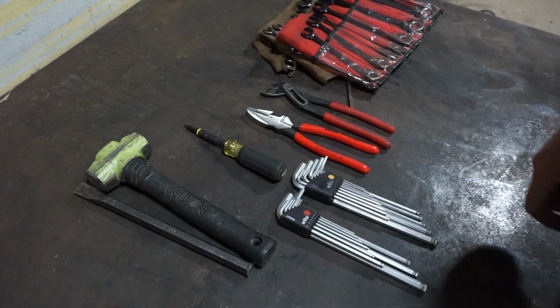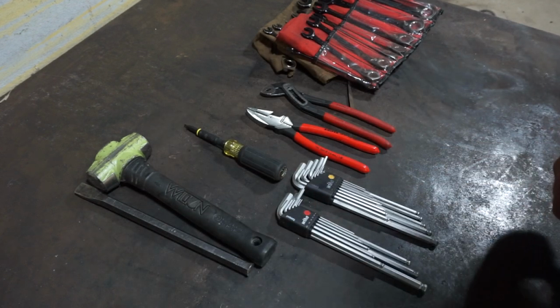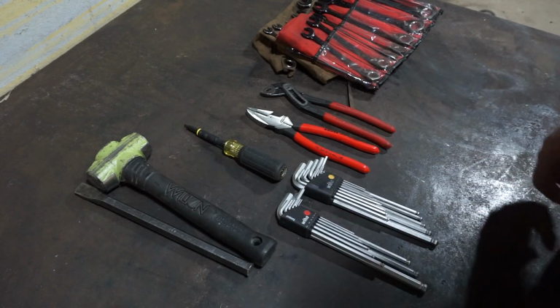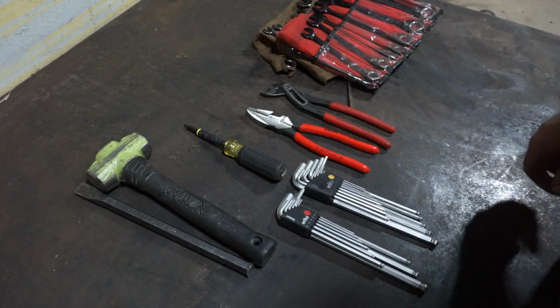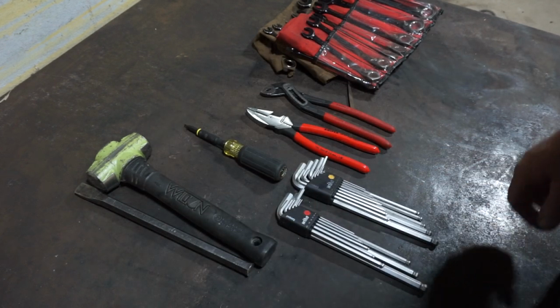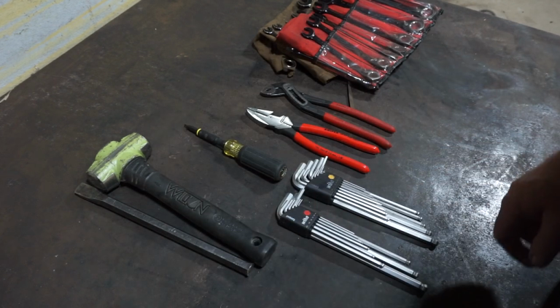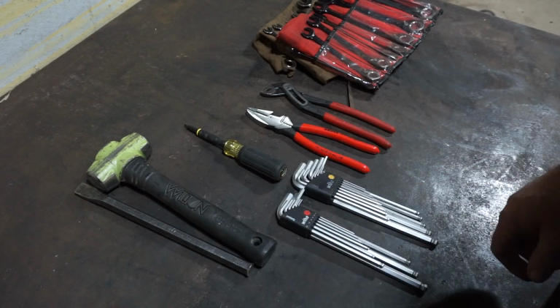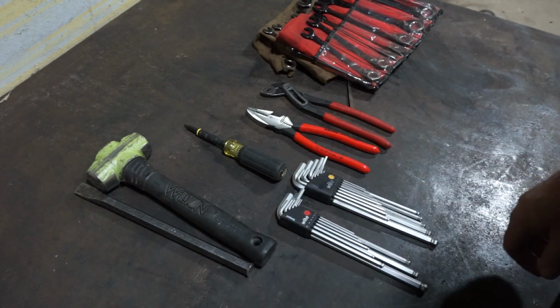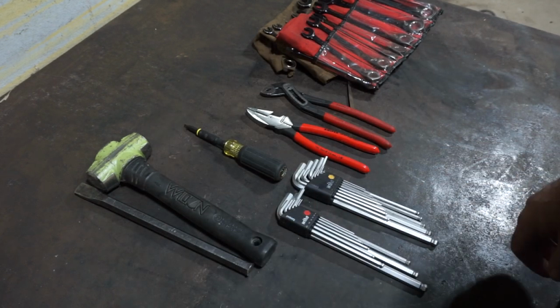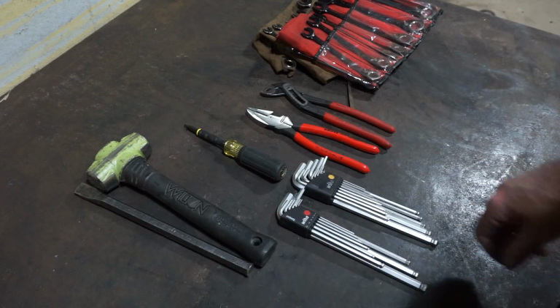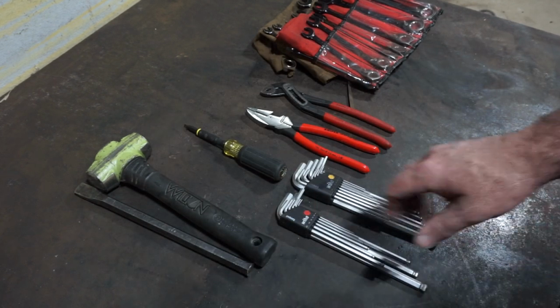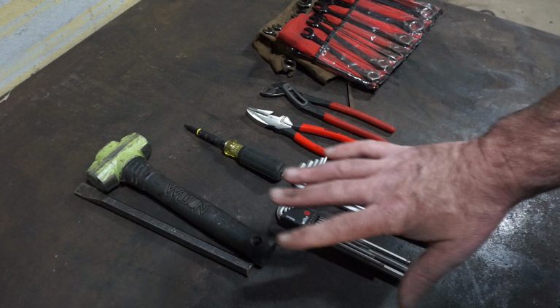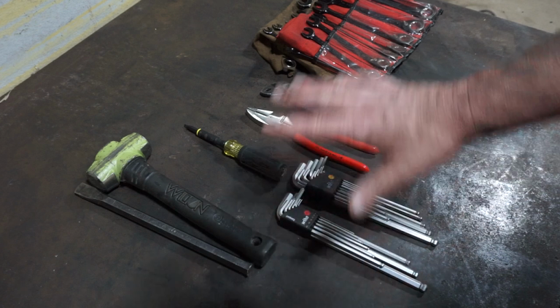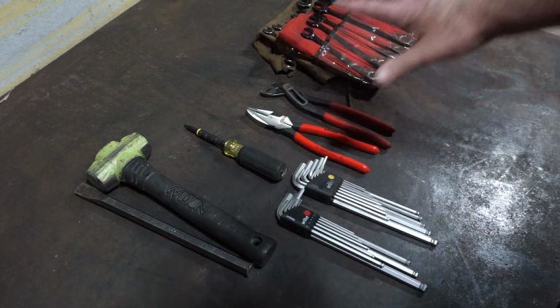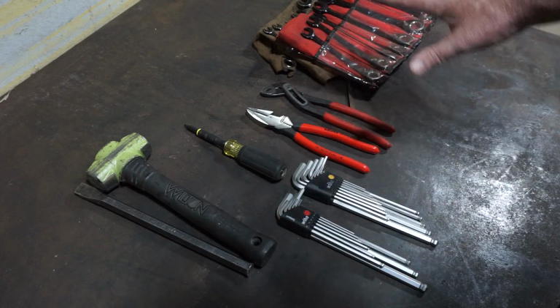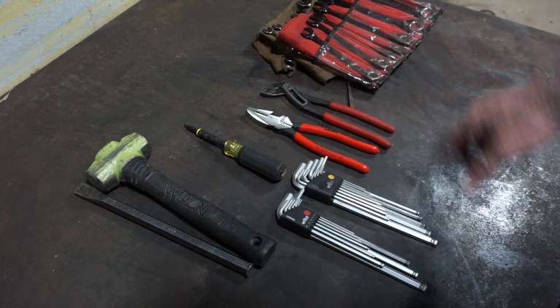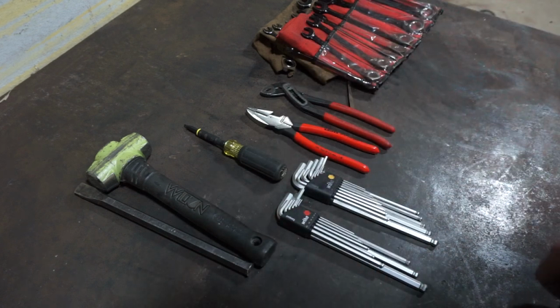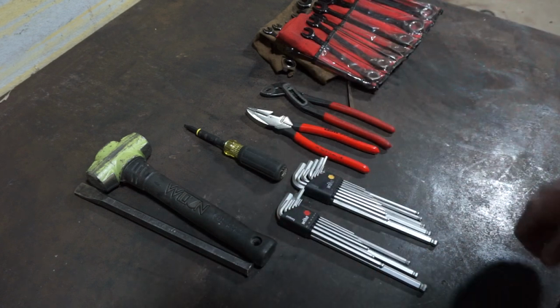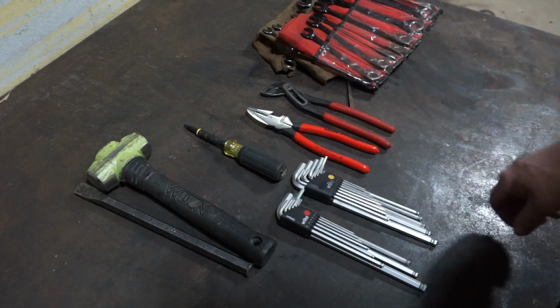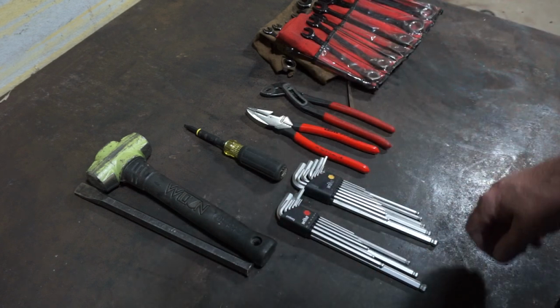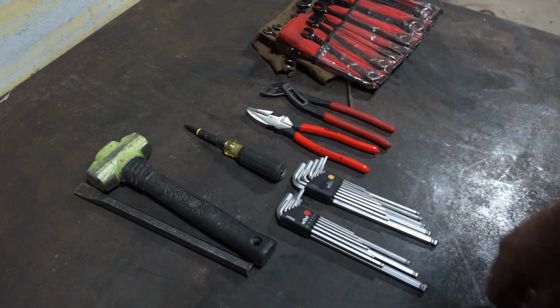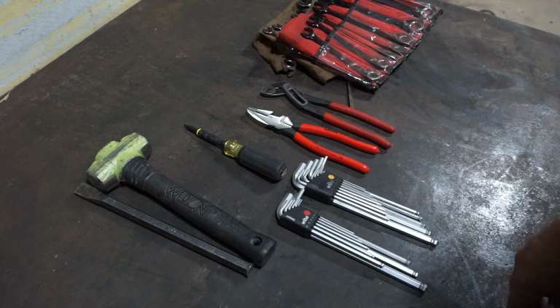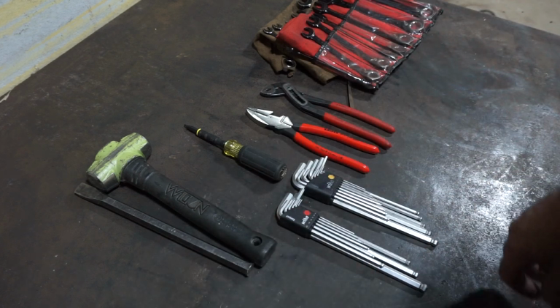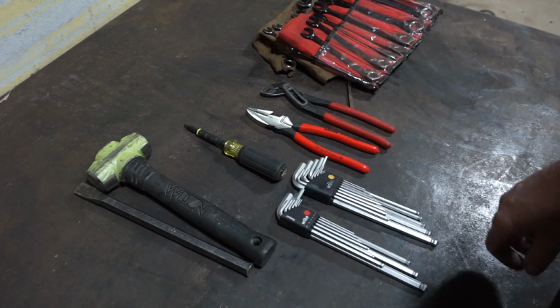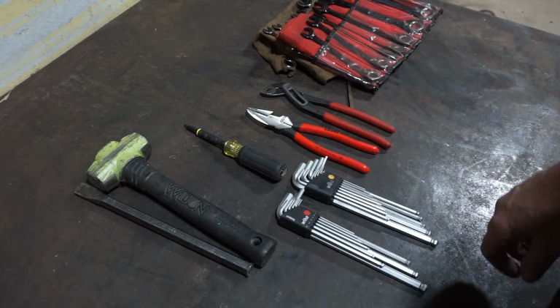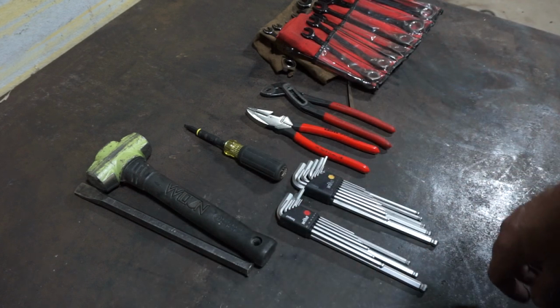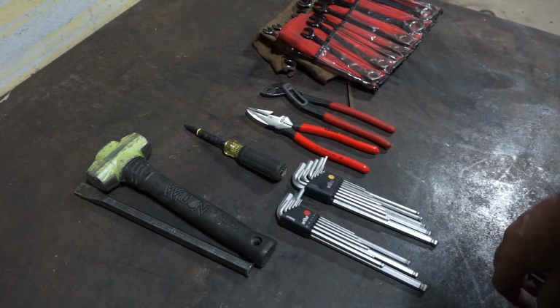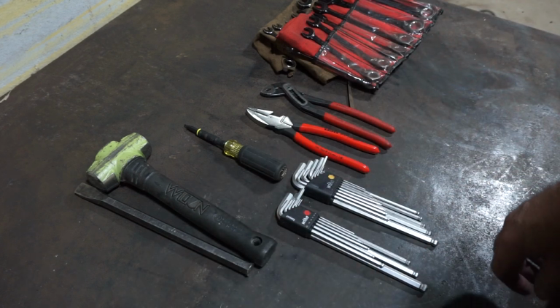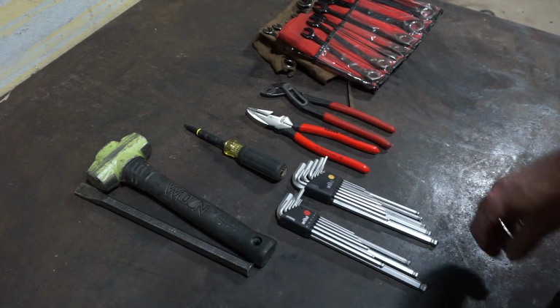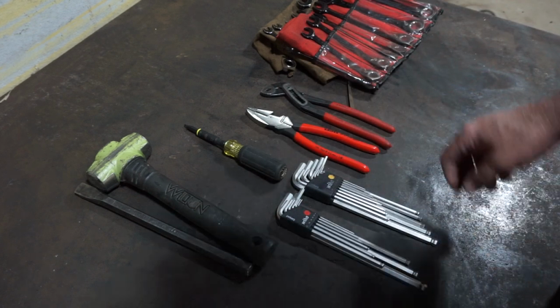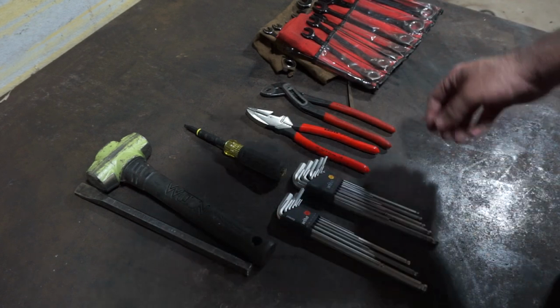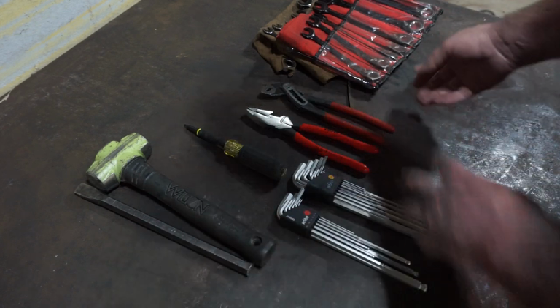Sure, I've got a whole bag full of other stuff, but every day I'm going to put my hands on these items at least once.